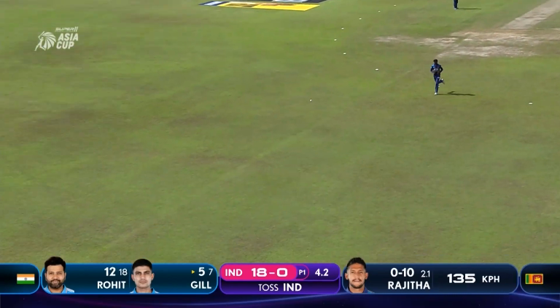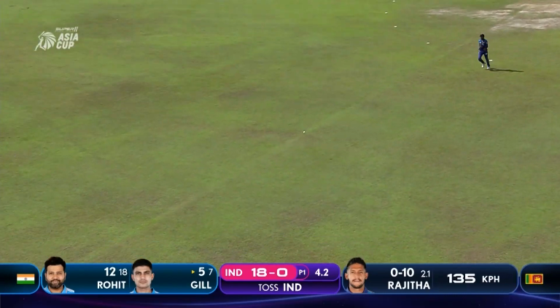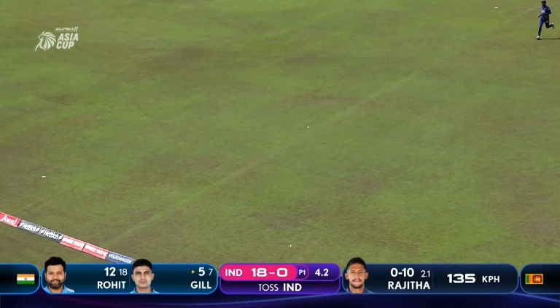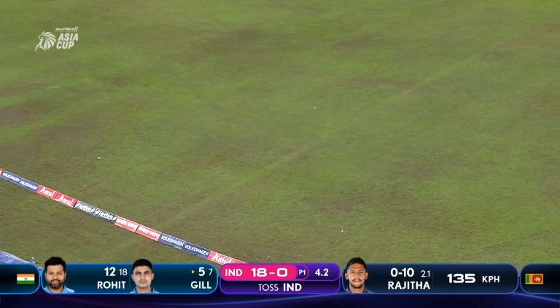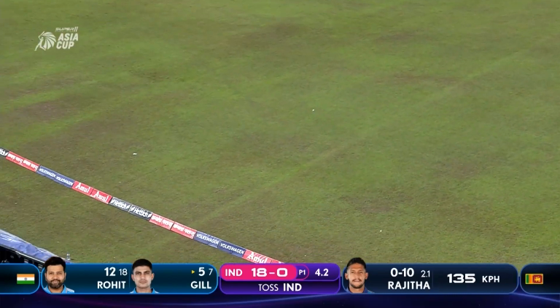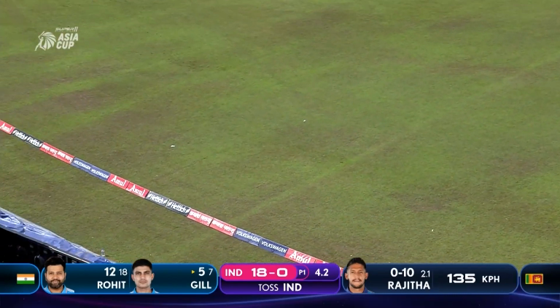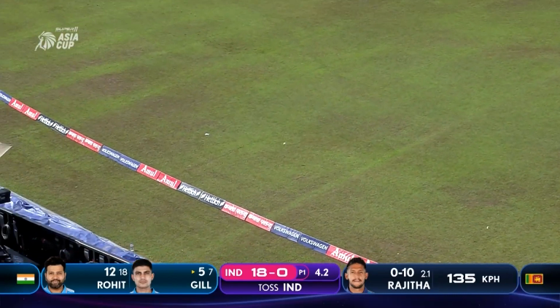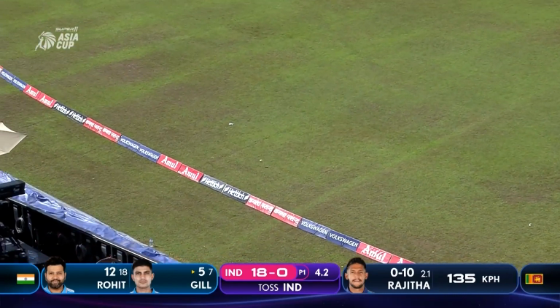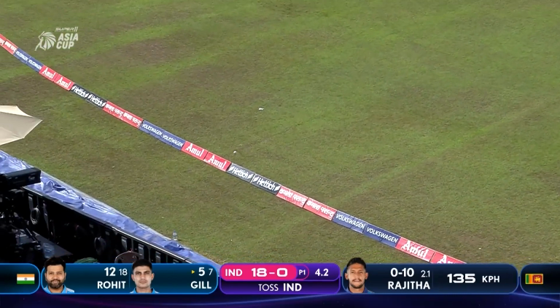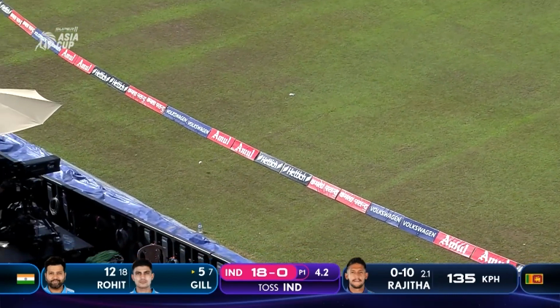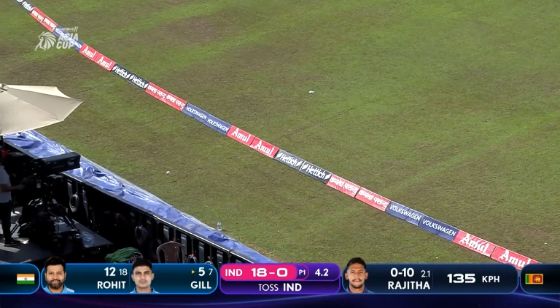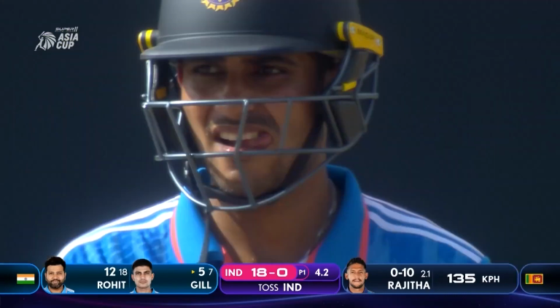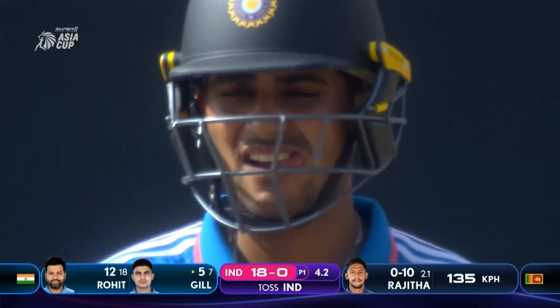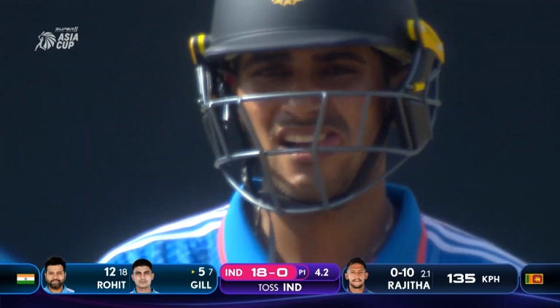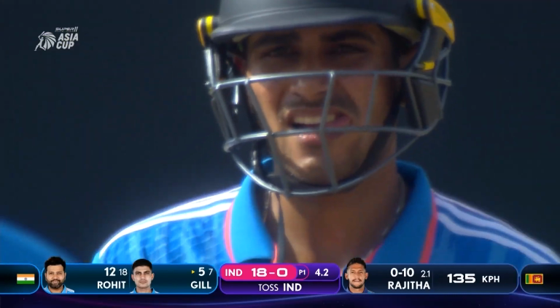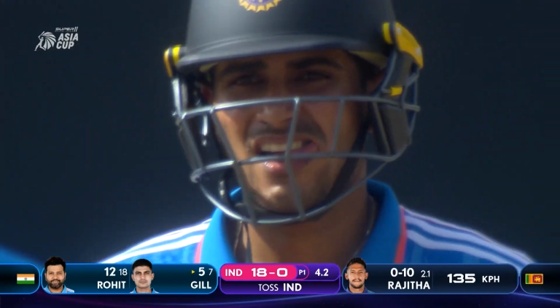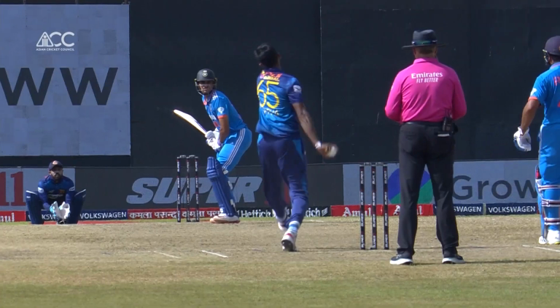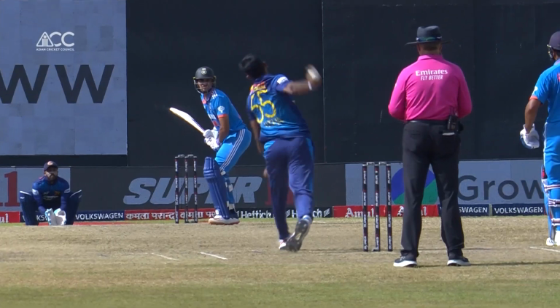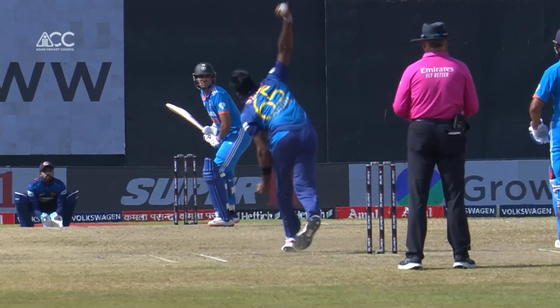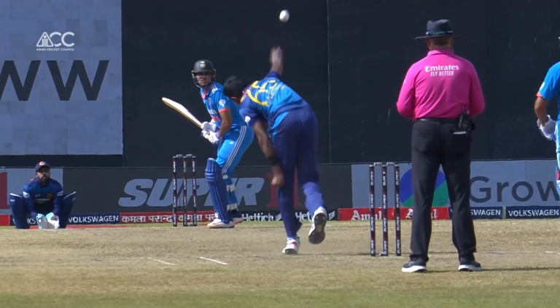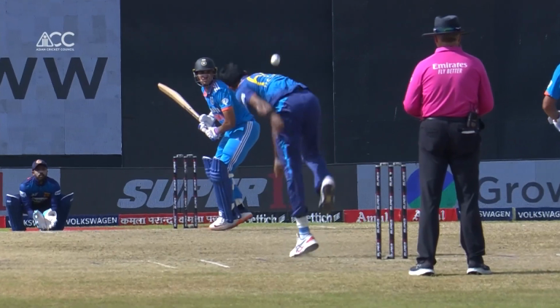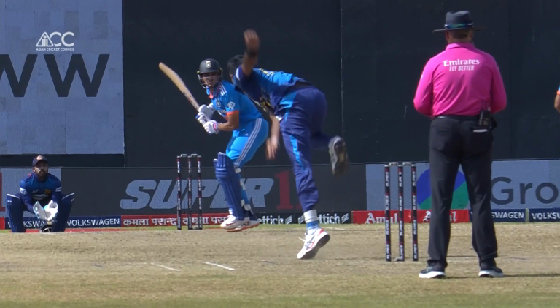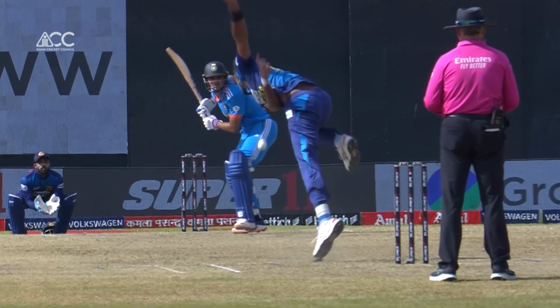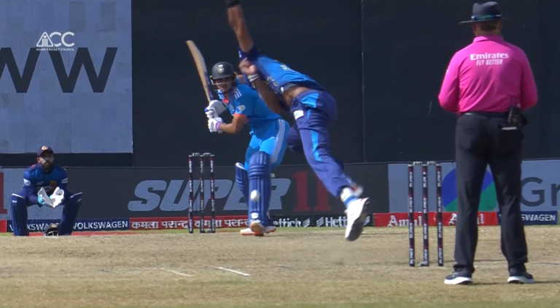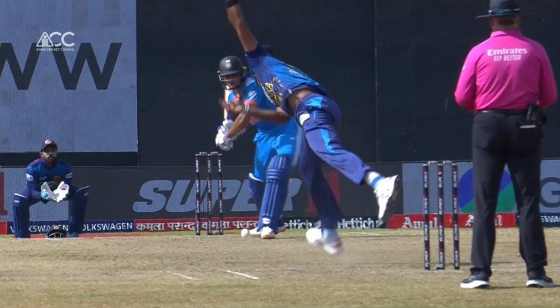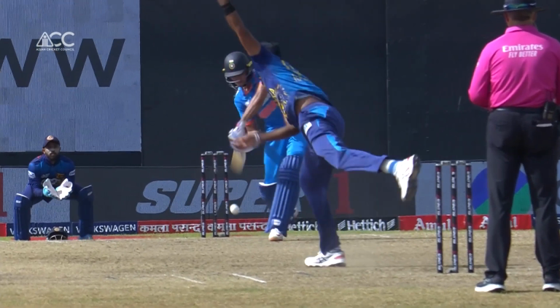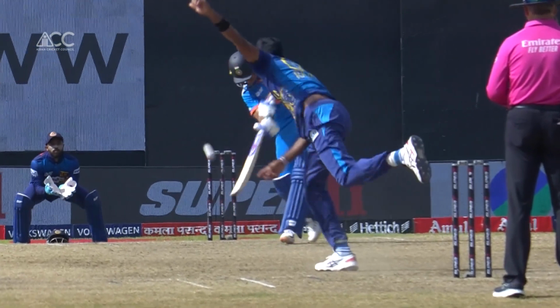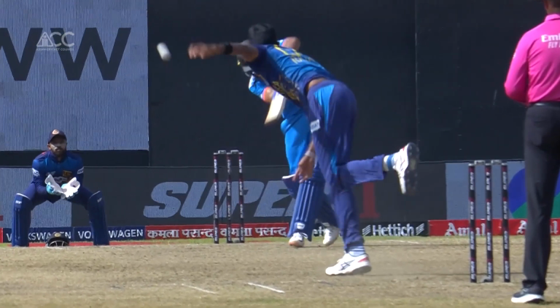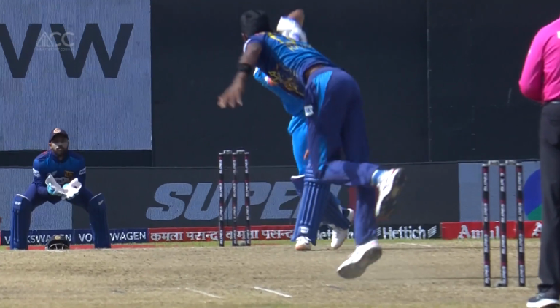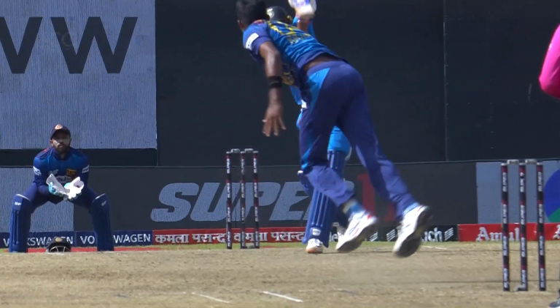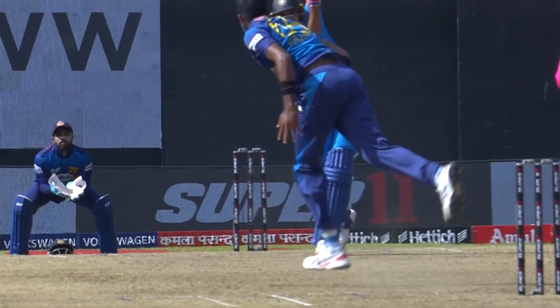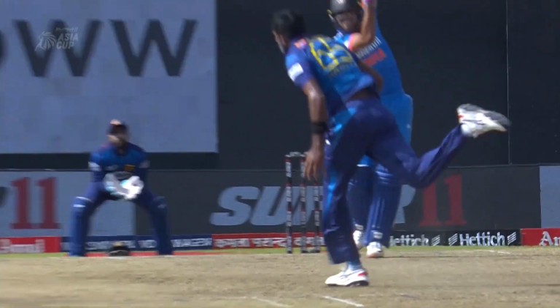Beautiful shot. He did it to Shaheen Afridi too — you could see he was batting out of his crease. He's powerful down the ground.